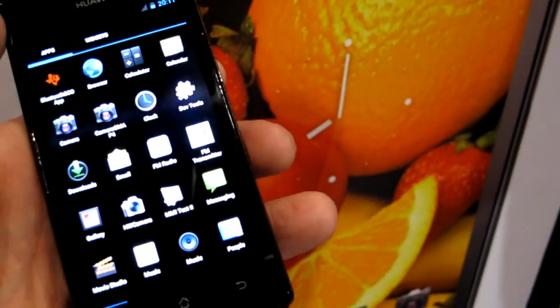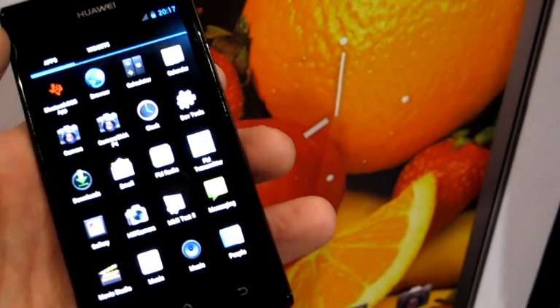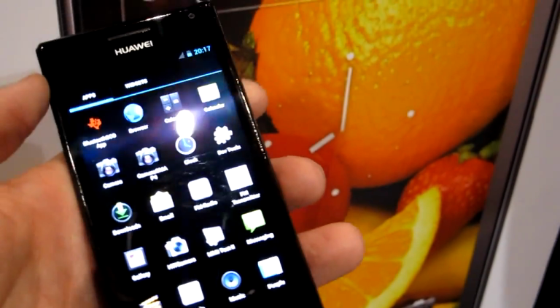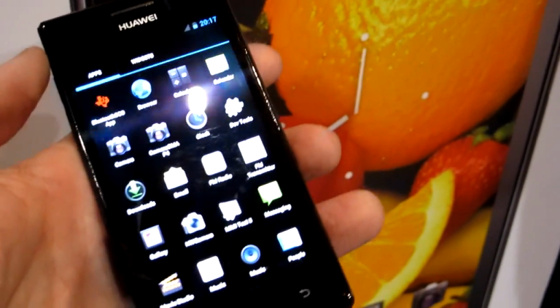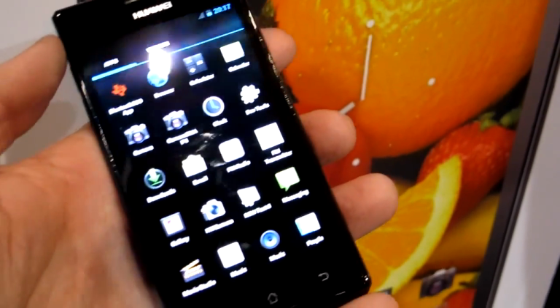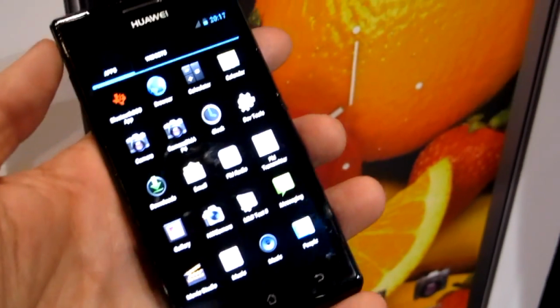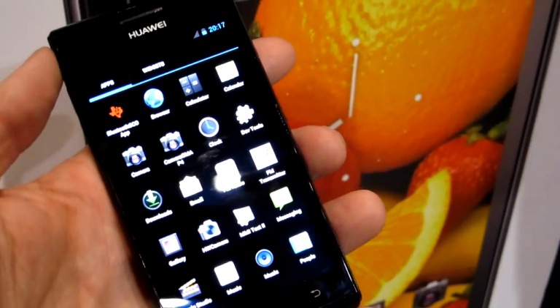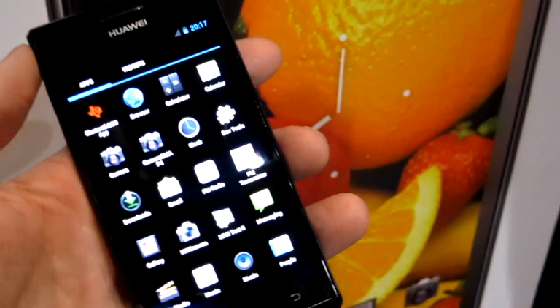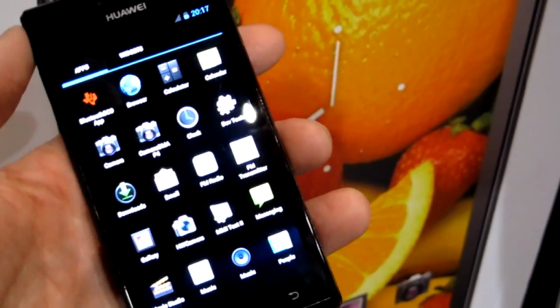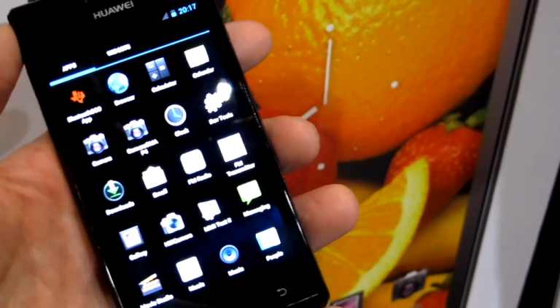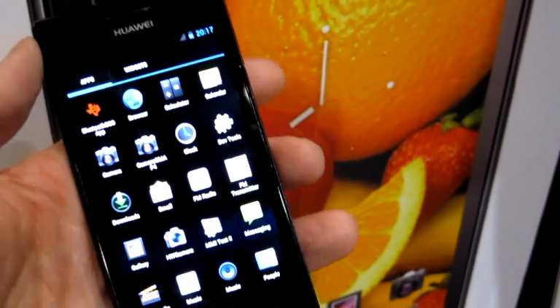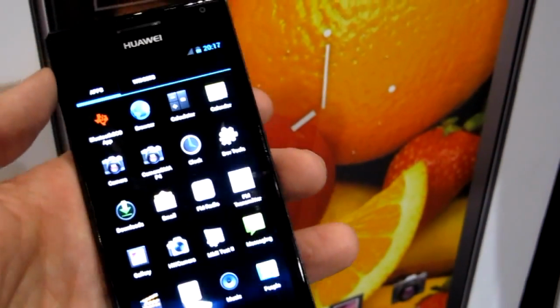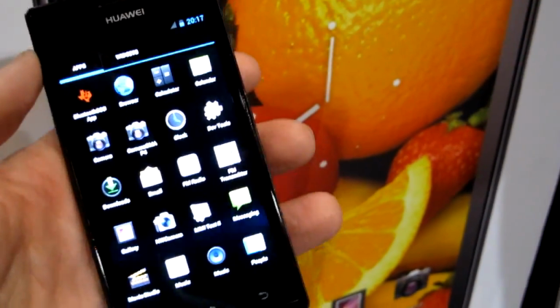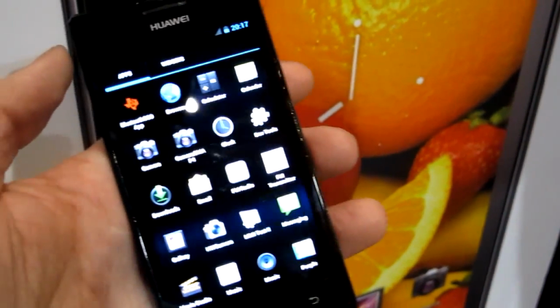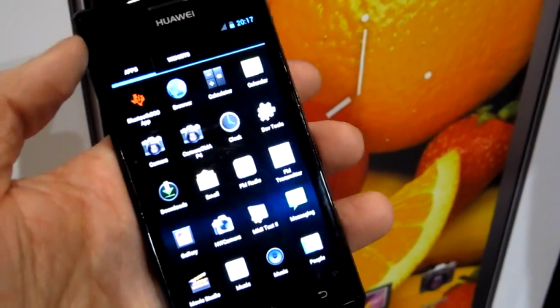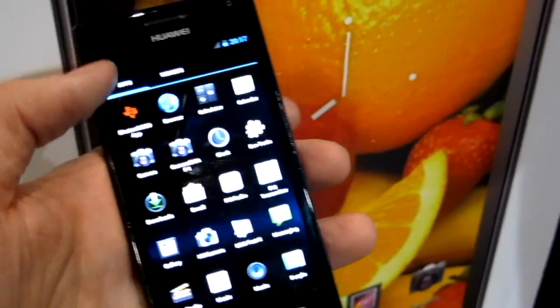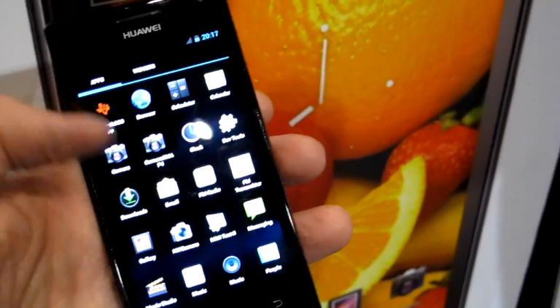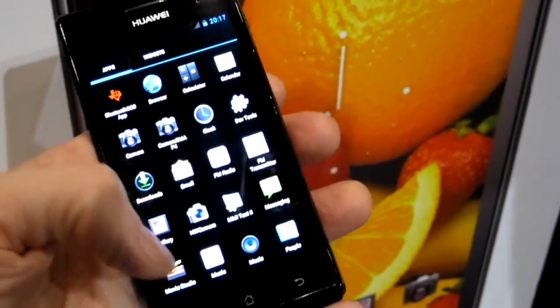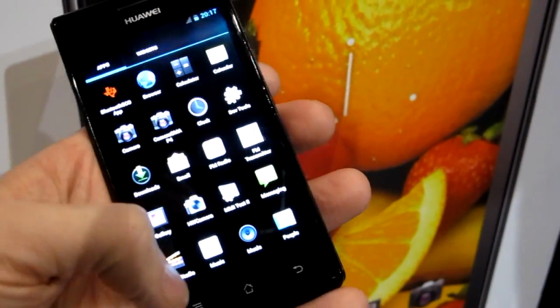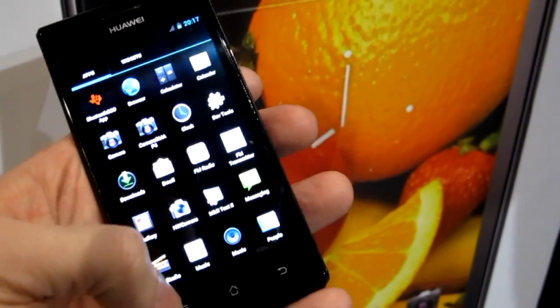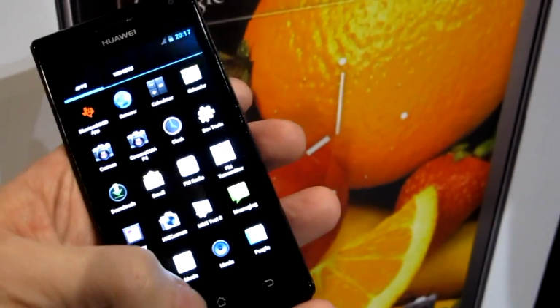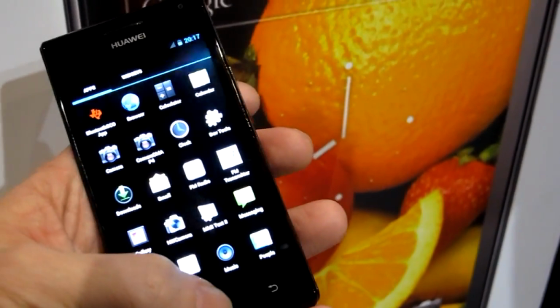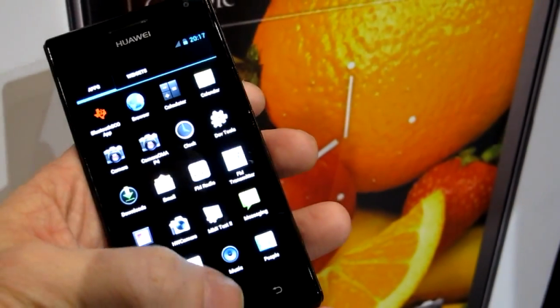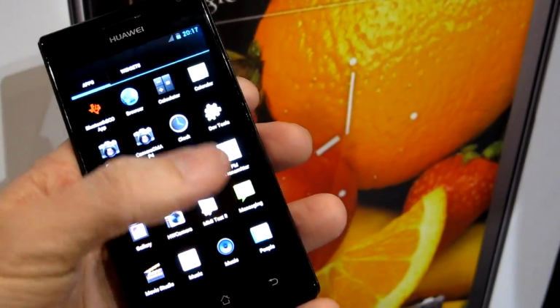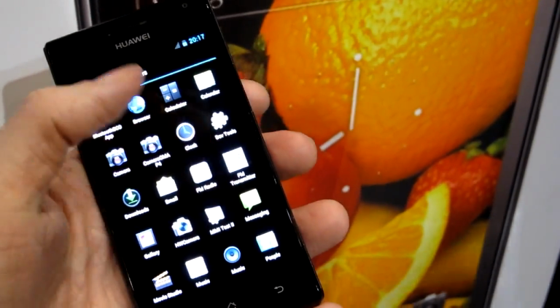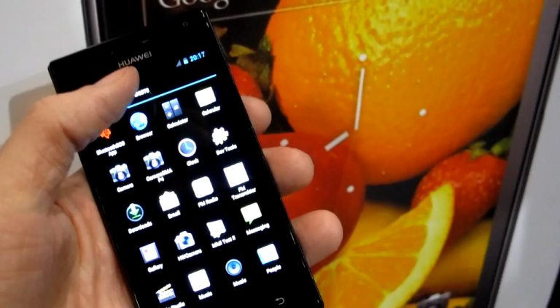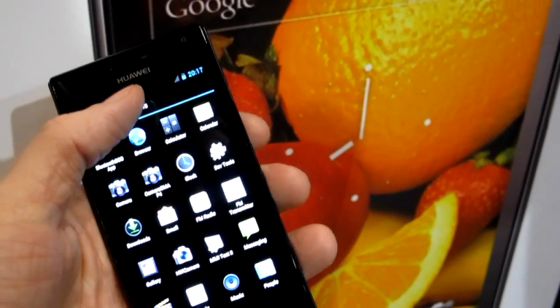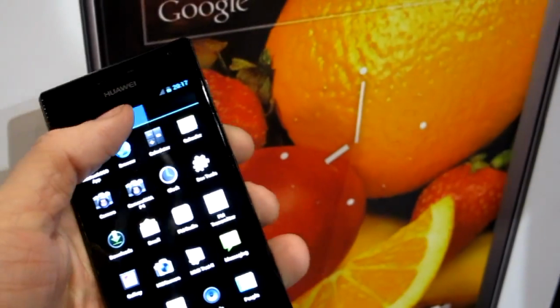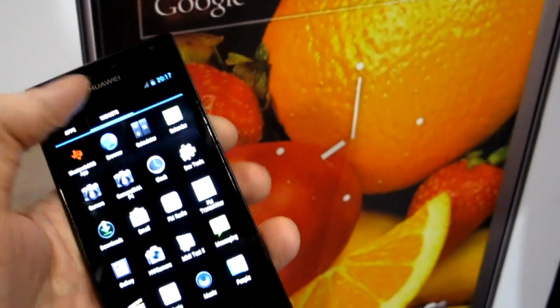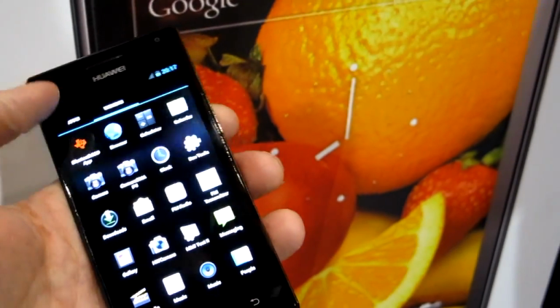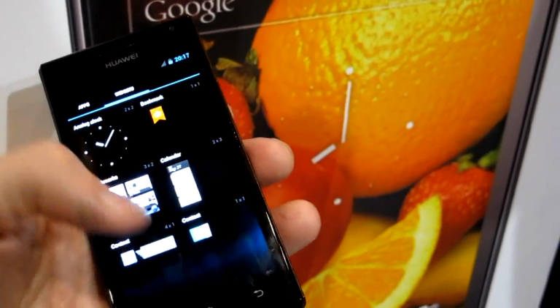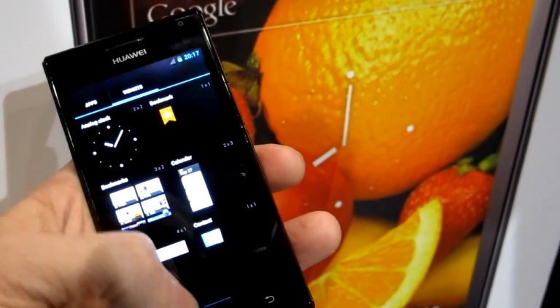This is running Android 4.0 Ice Cream Sandwich. You can notice the new user interface and everything, which is over here.